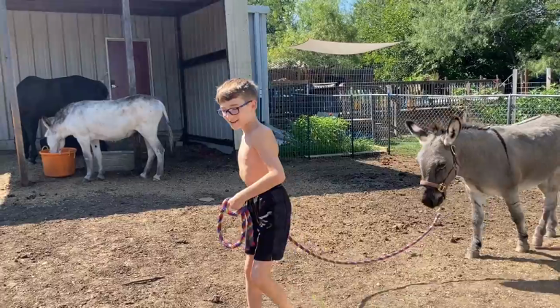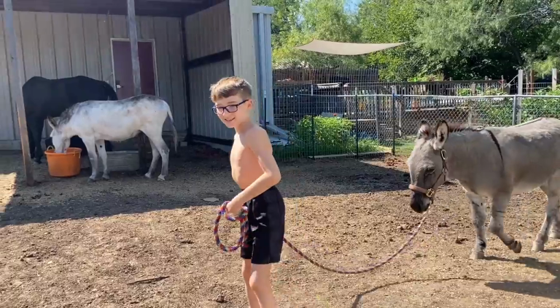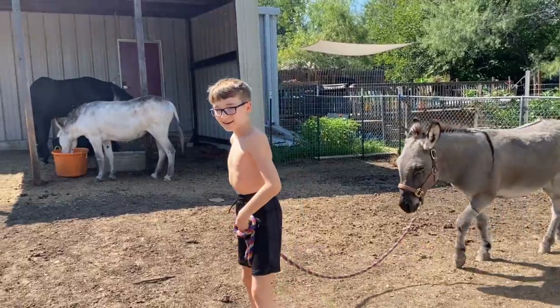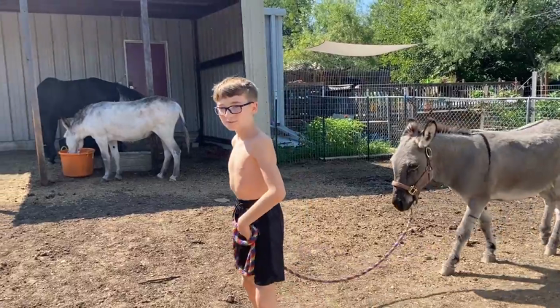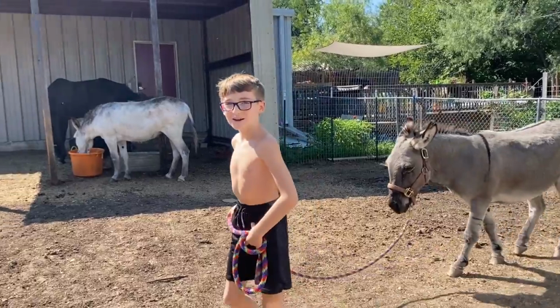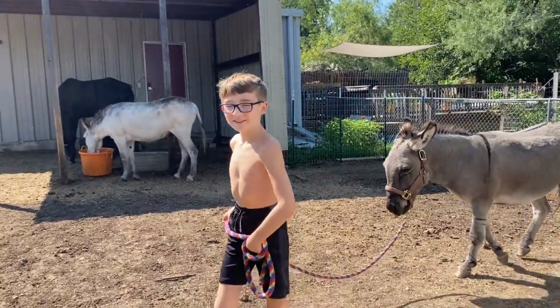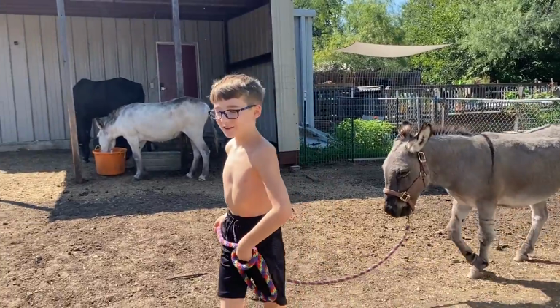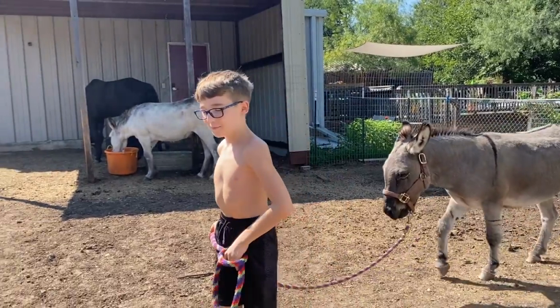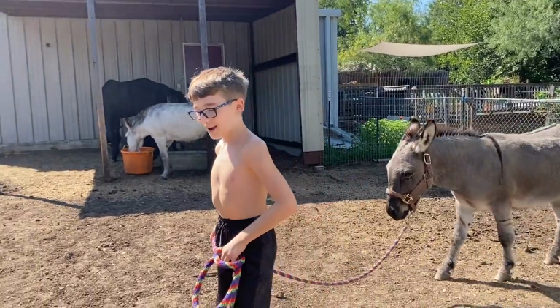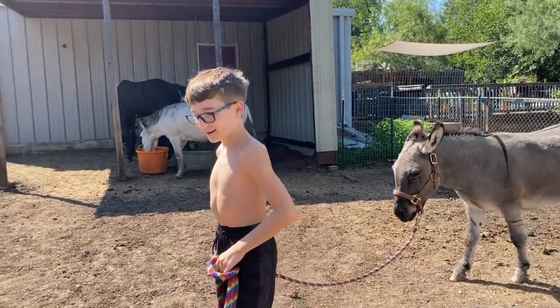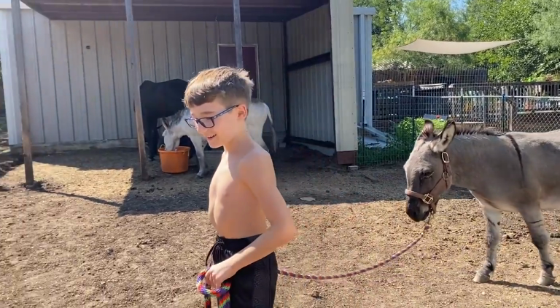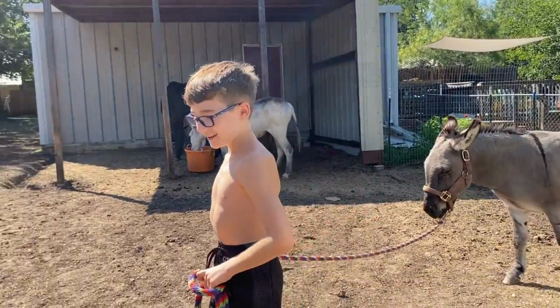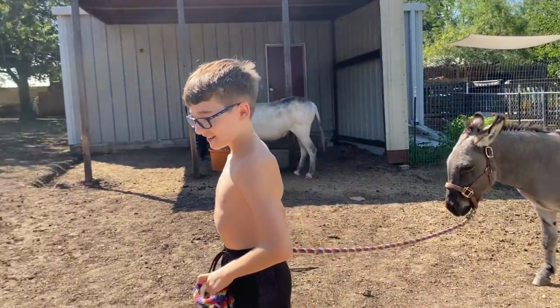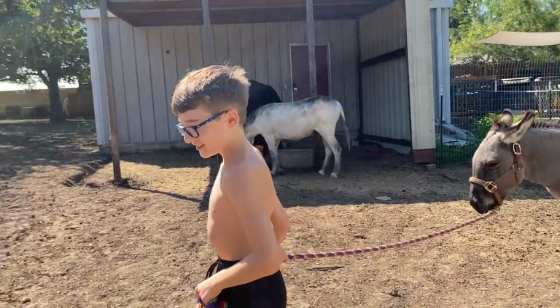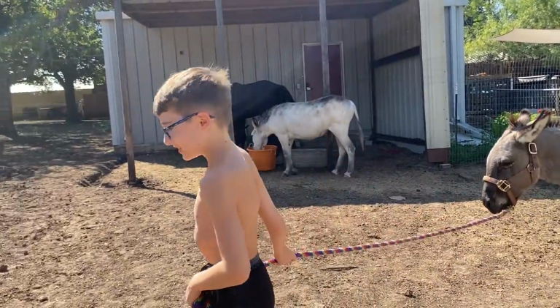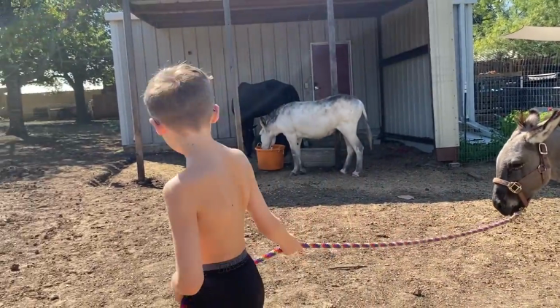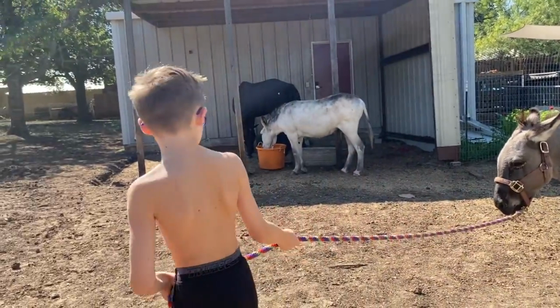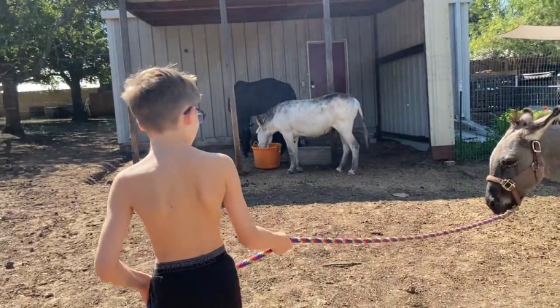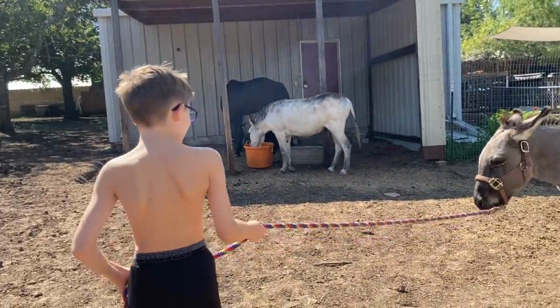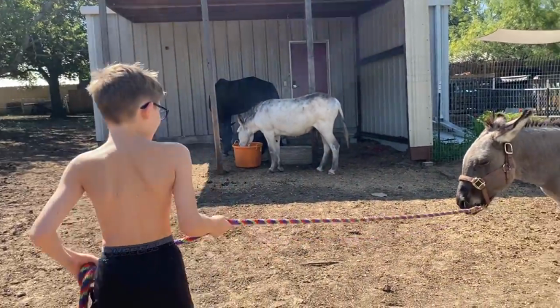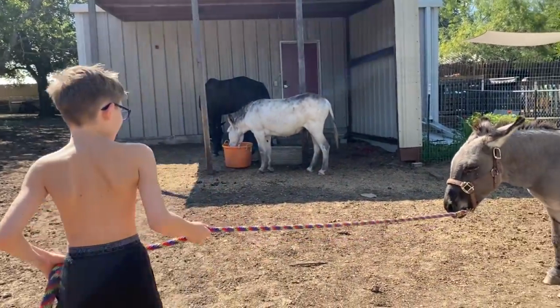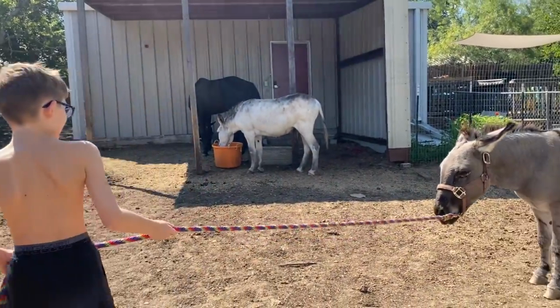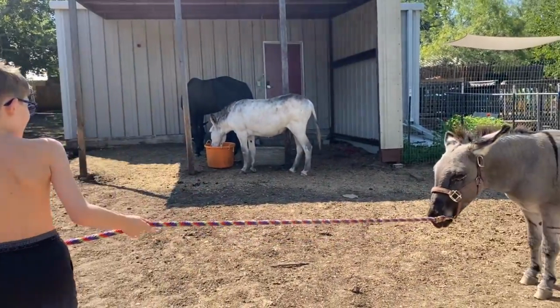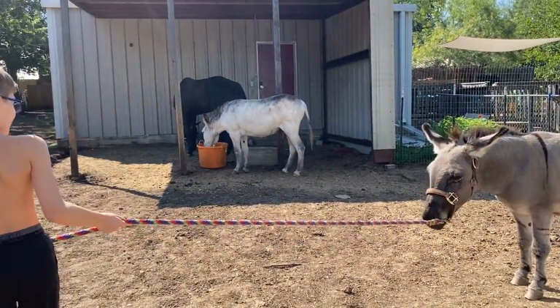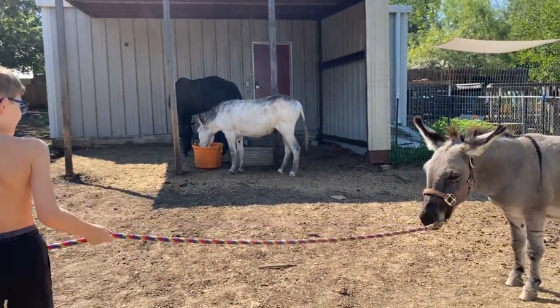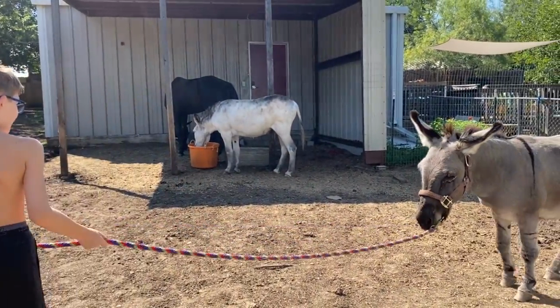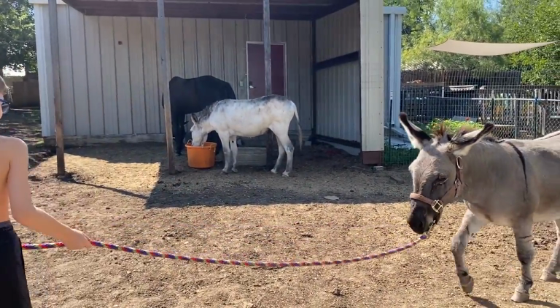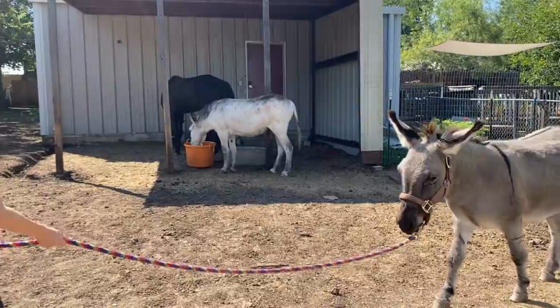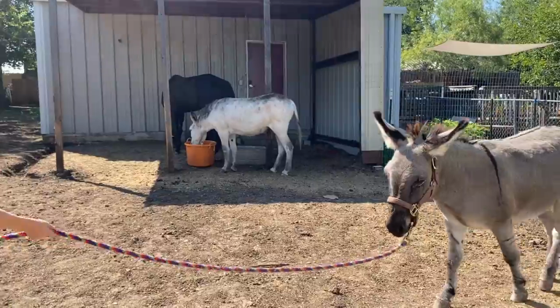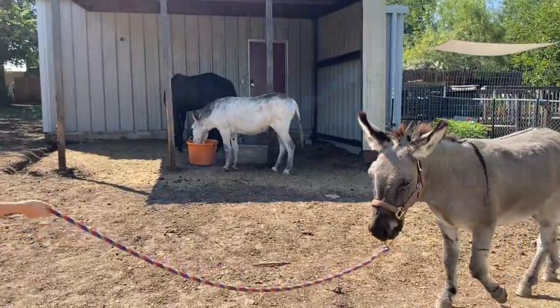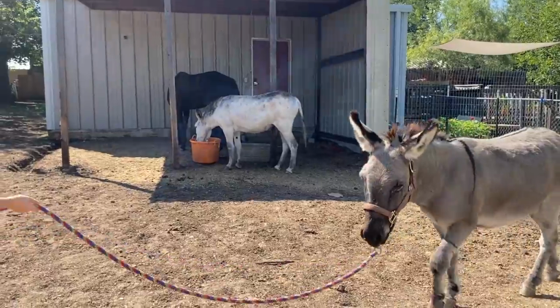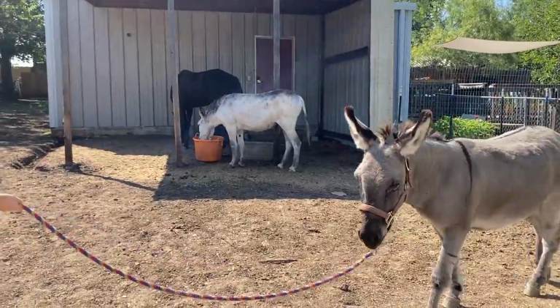He's like, I'm ready to go back. Walk him around the well. There you go.